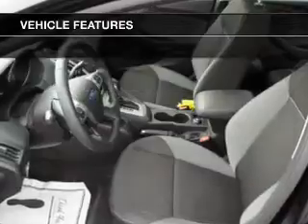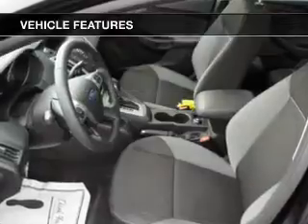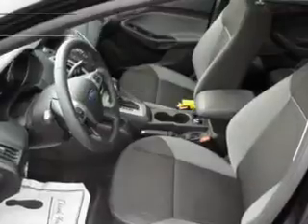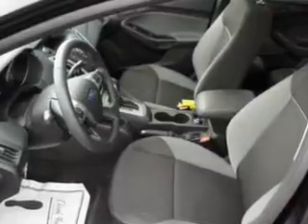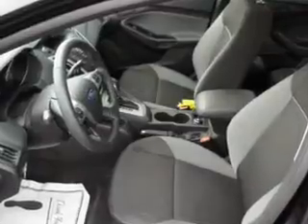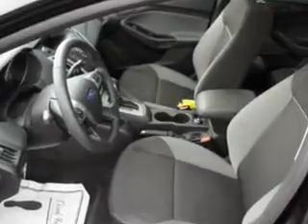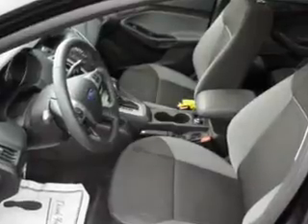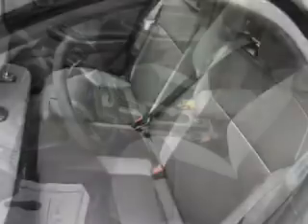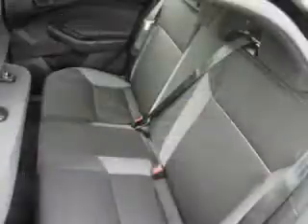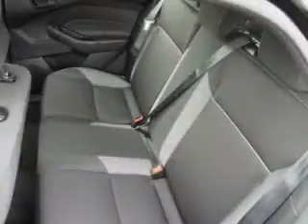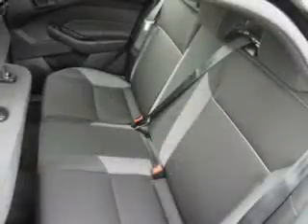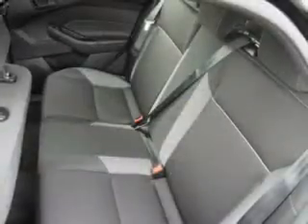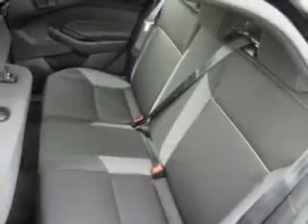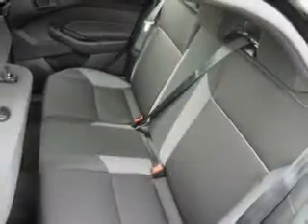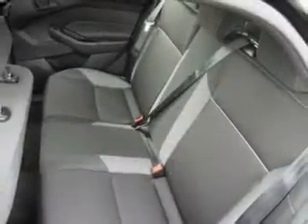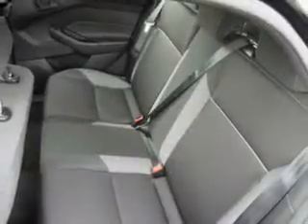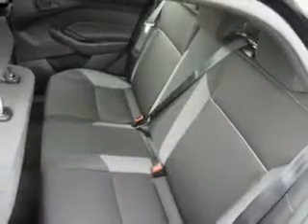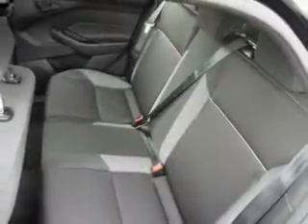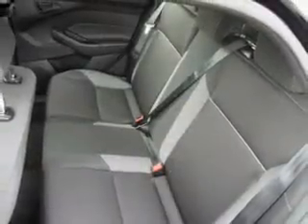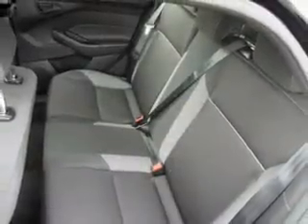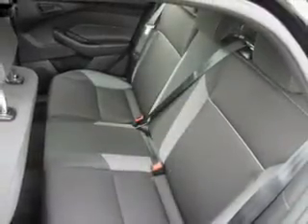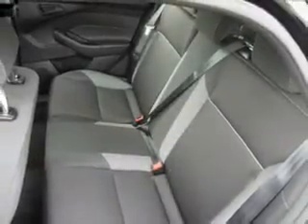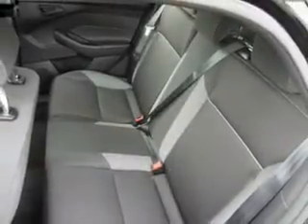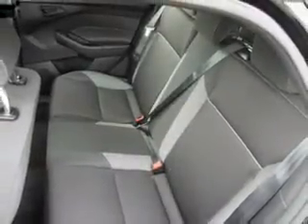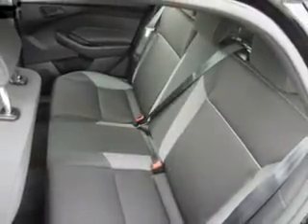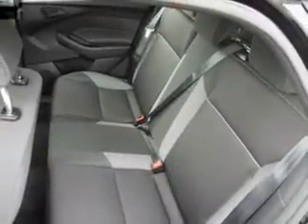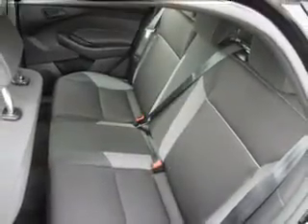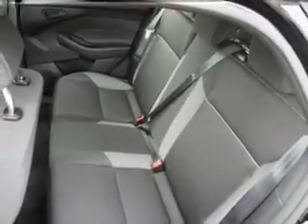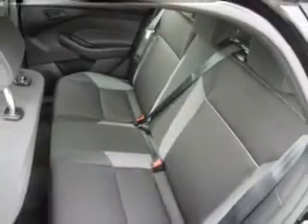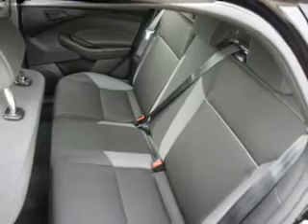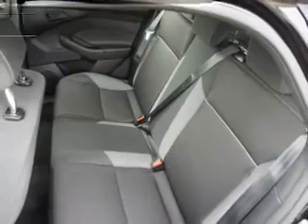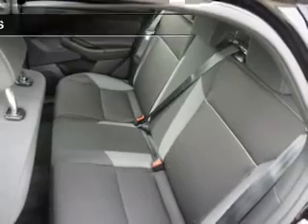An MP3 player, privacy glass, air conditioning, power windows, and power mirrors.